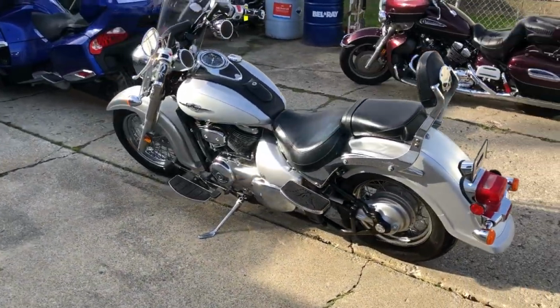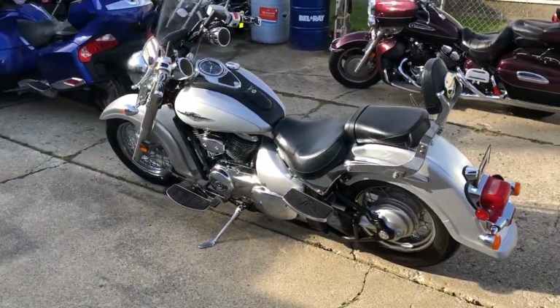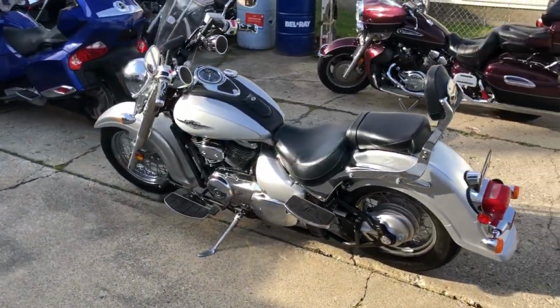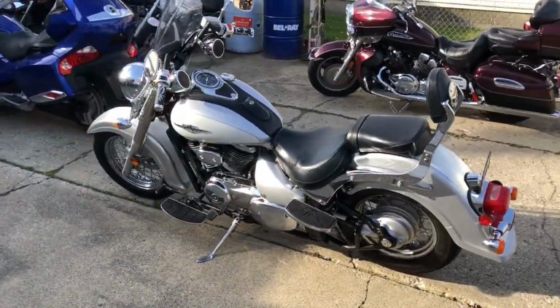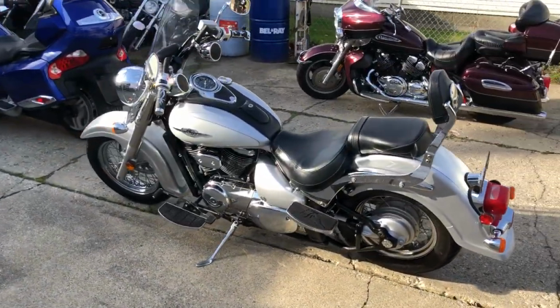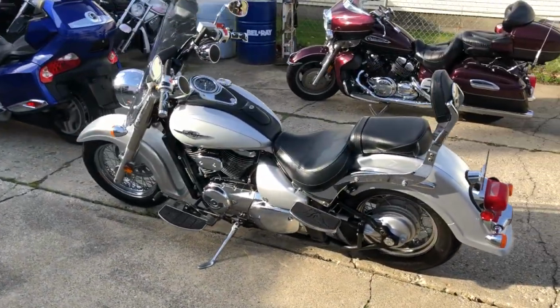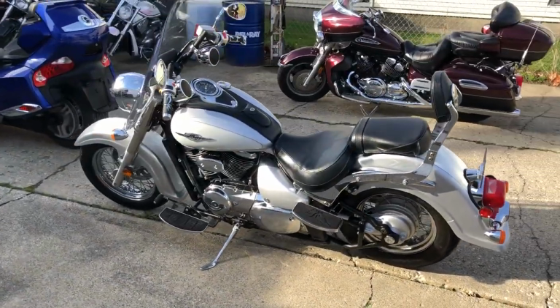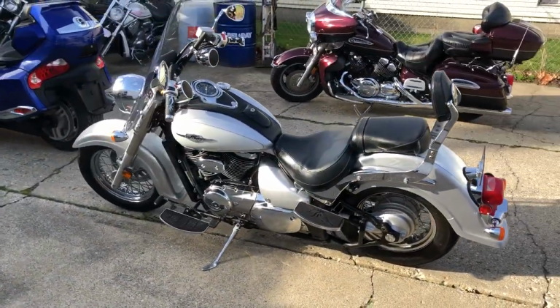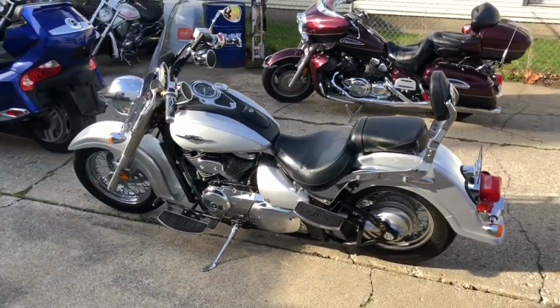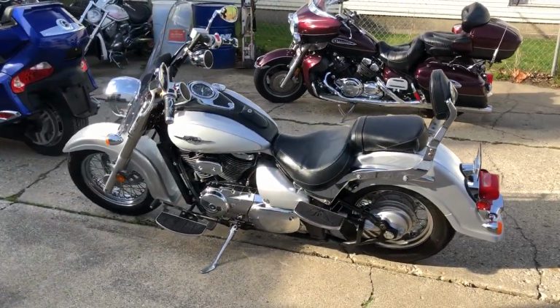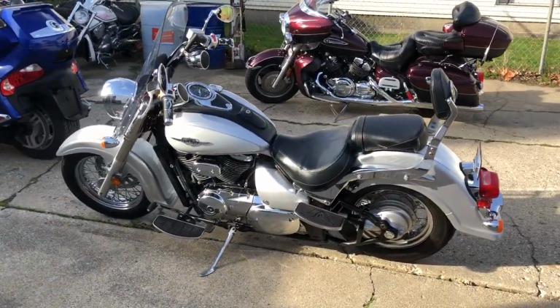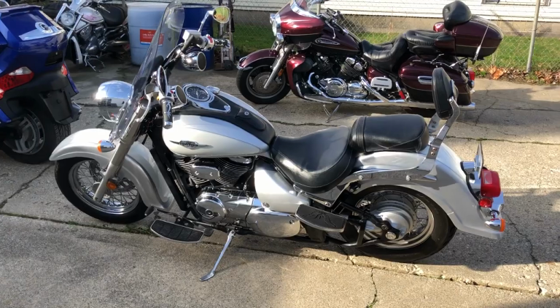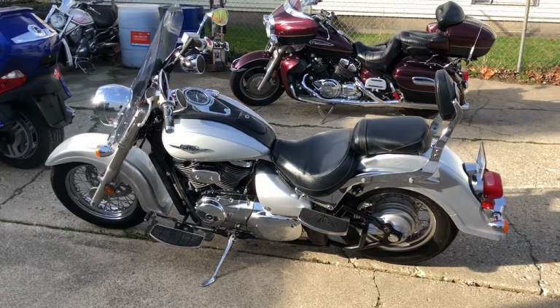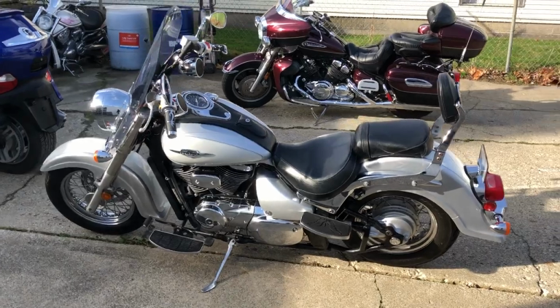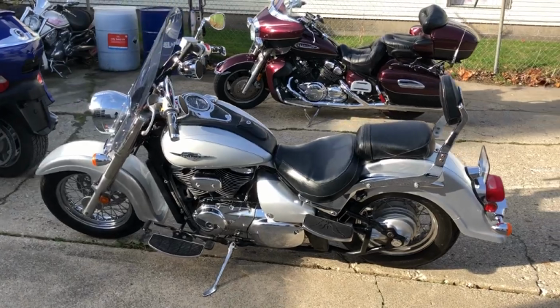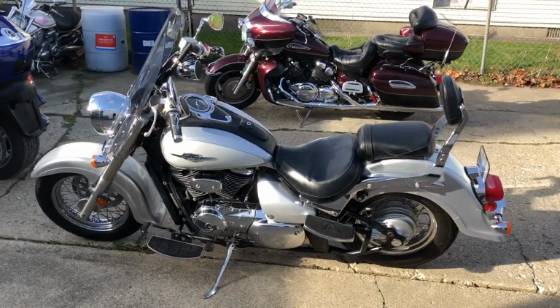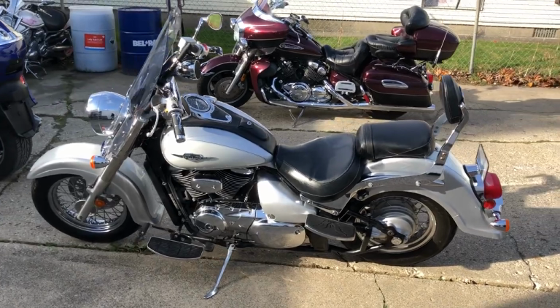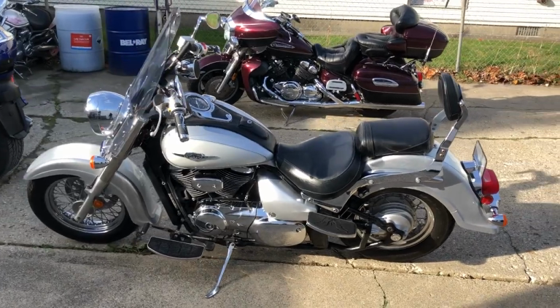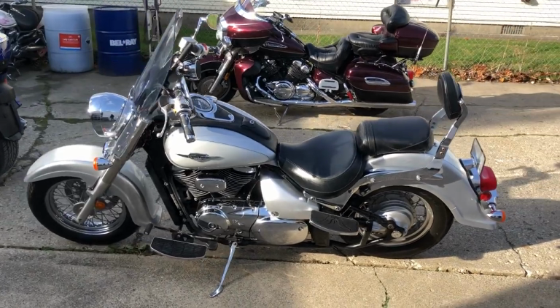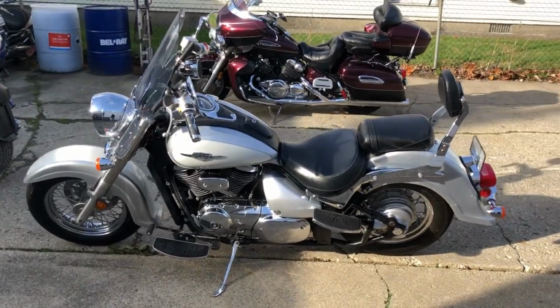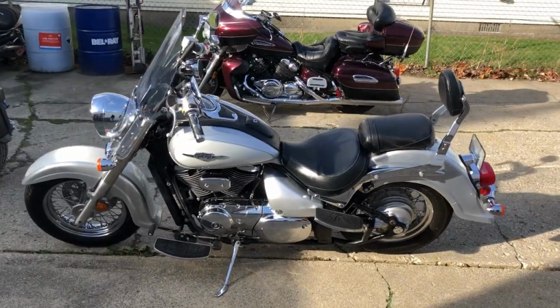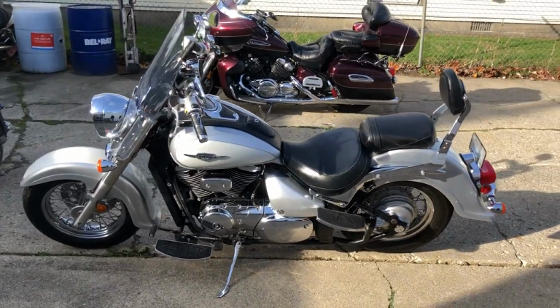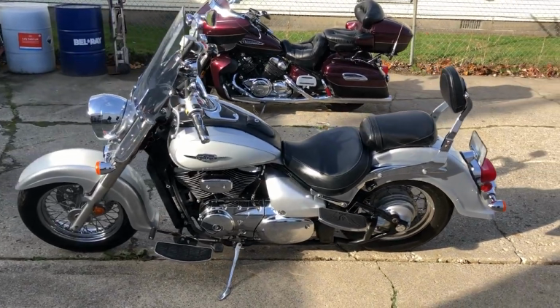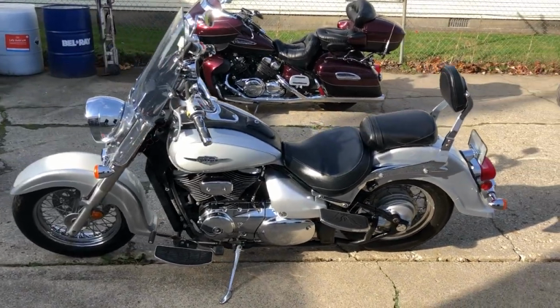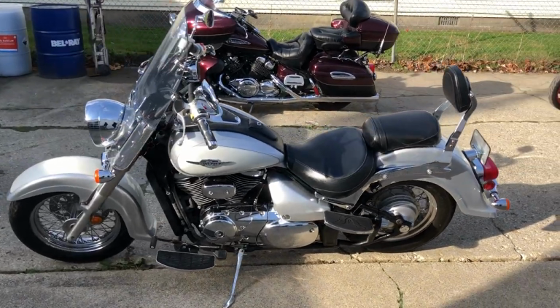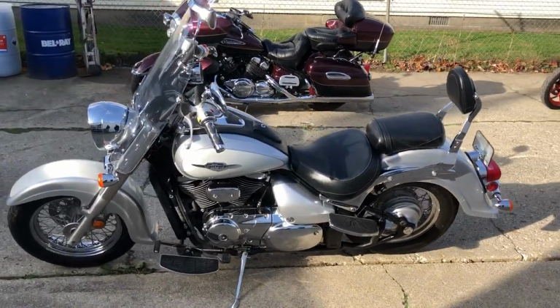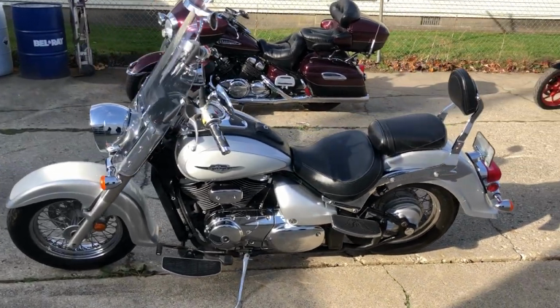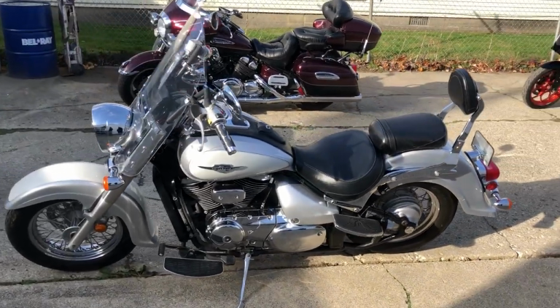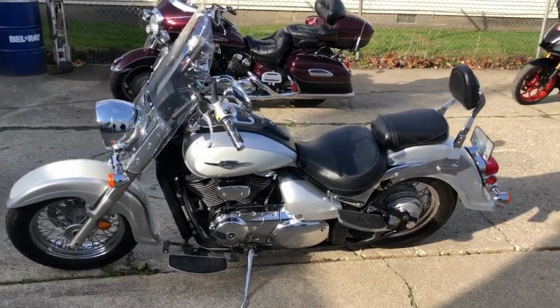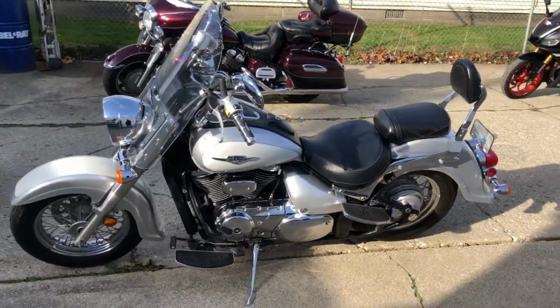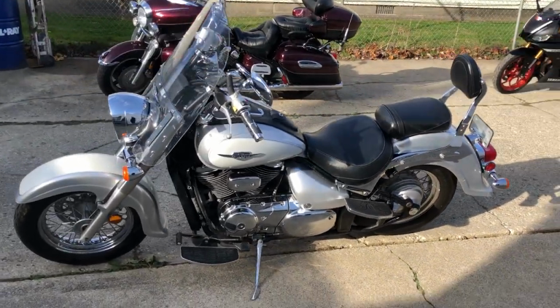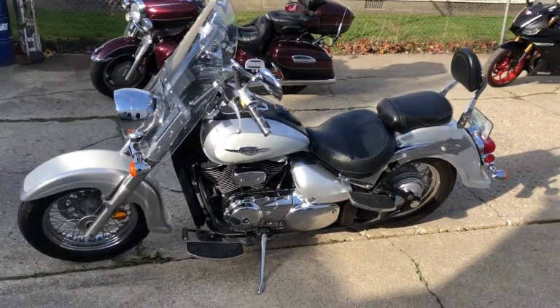Super clean, pearl white and liquid silver two-tone paint, shines like new. Chrome shines bright.